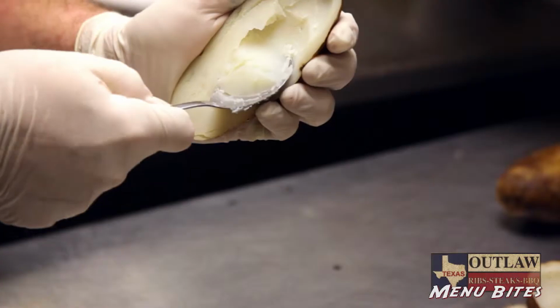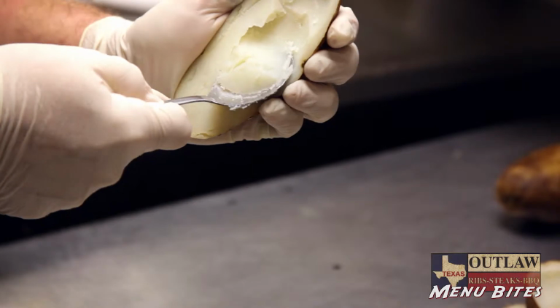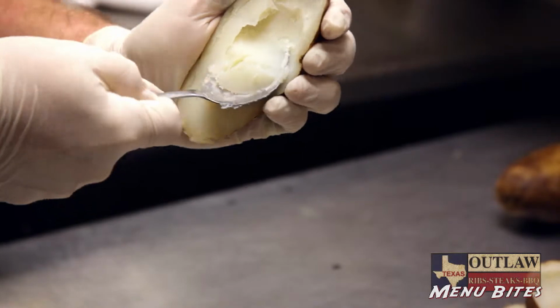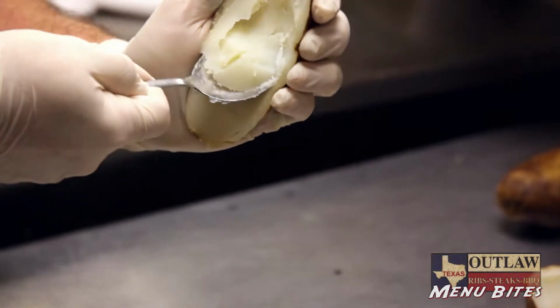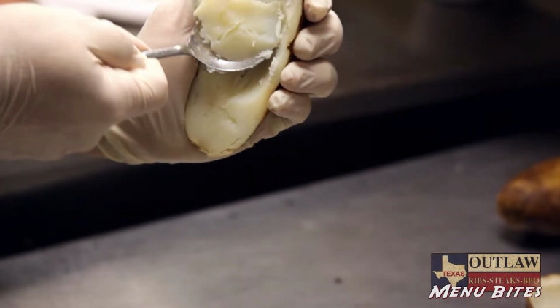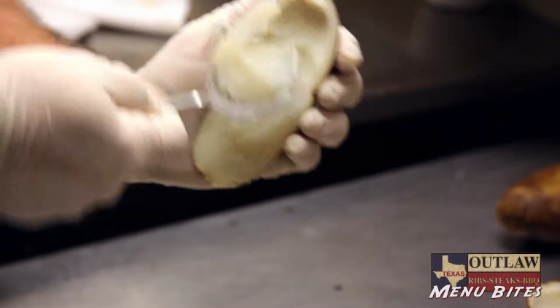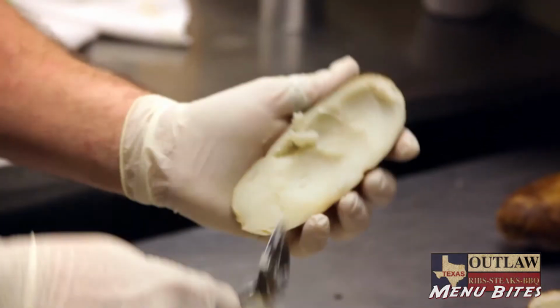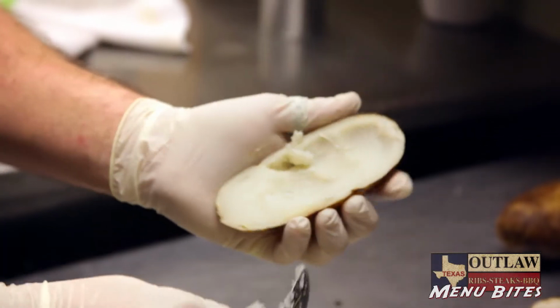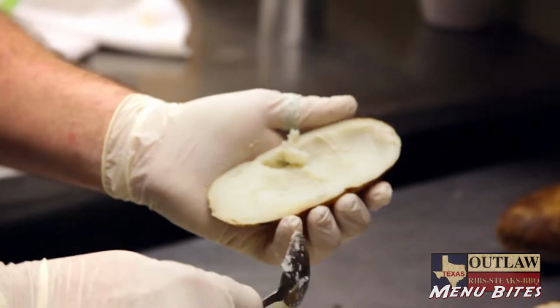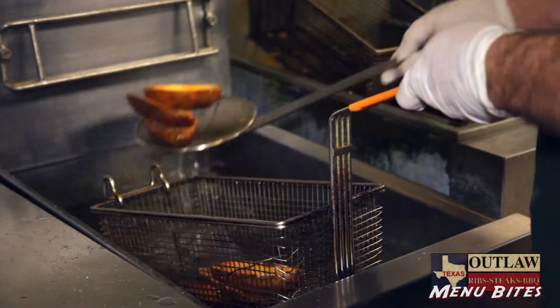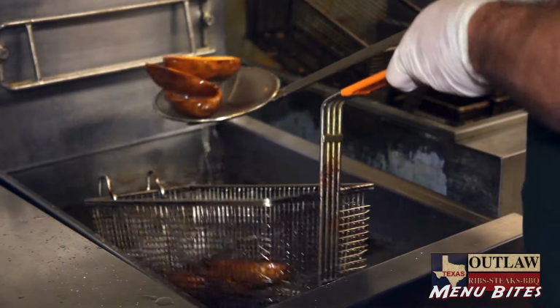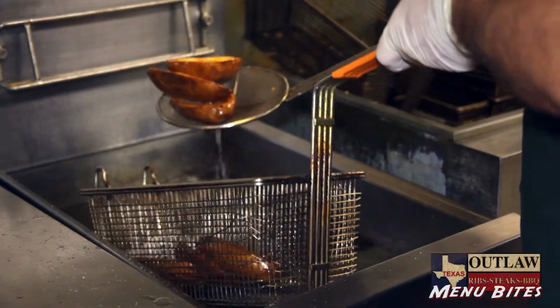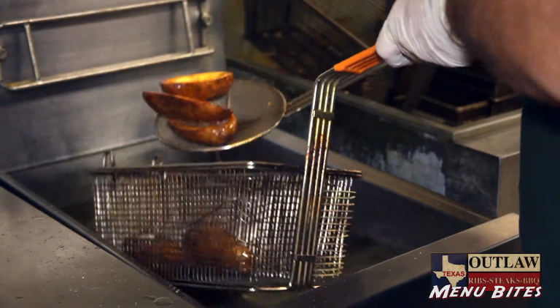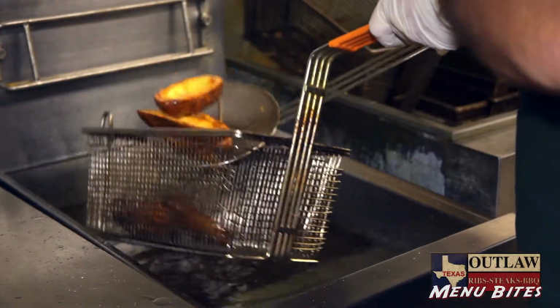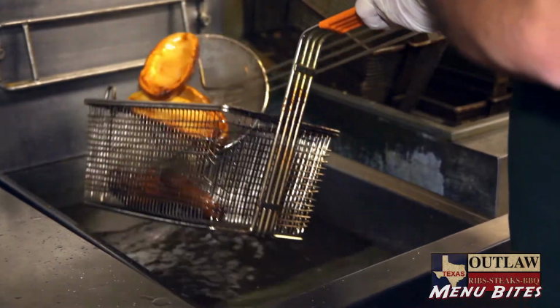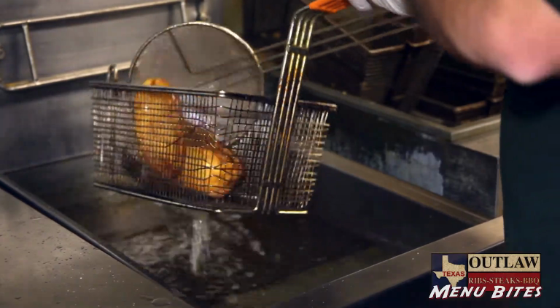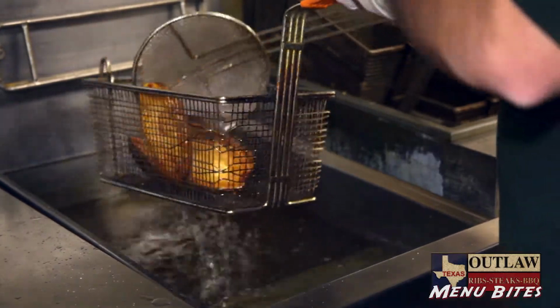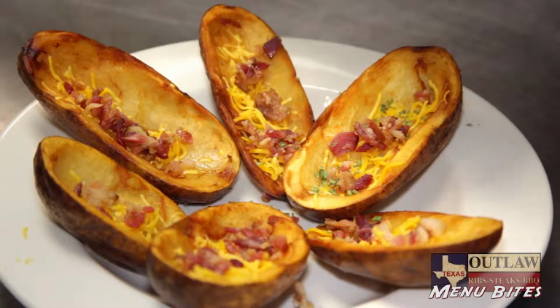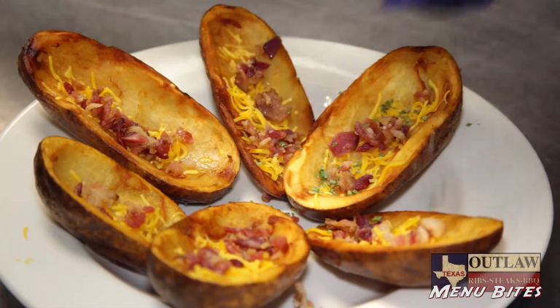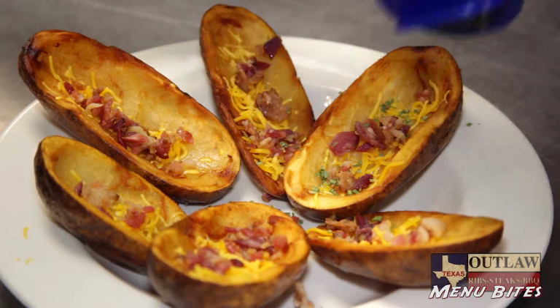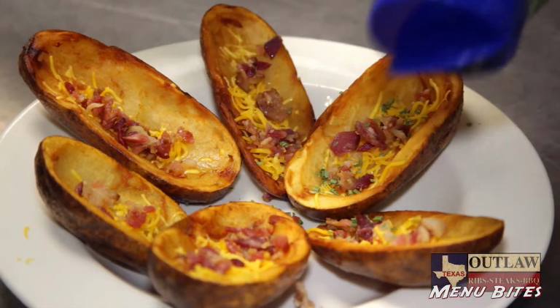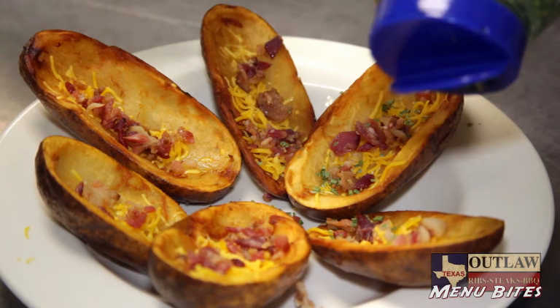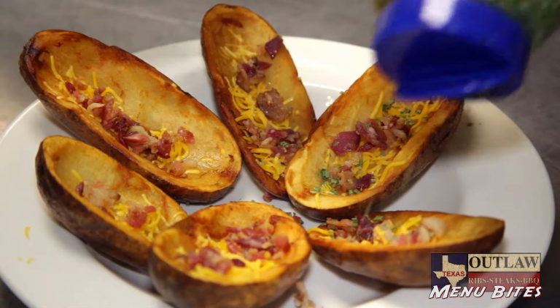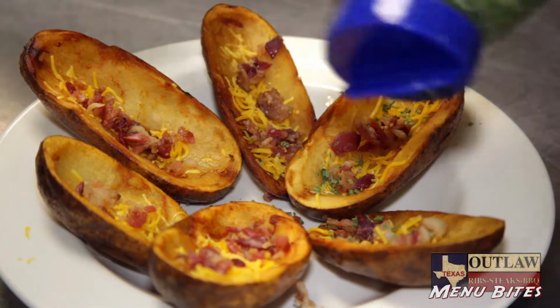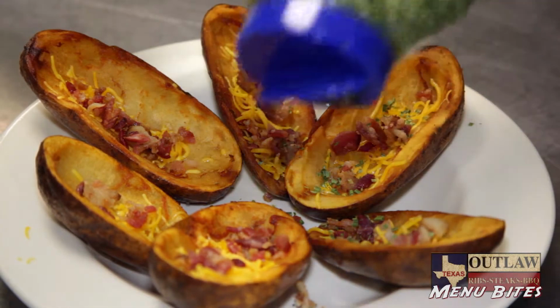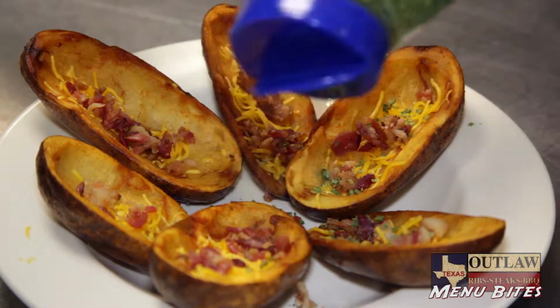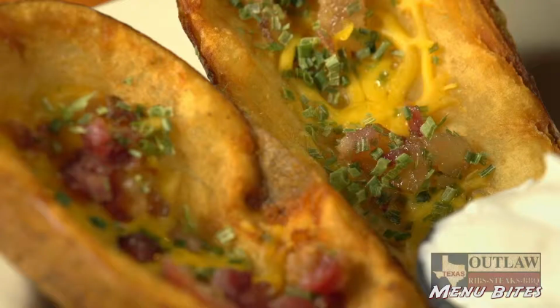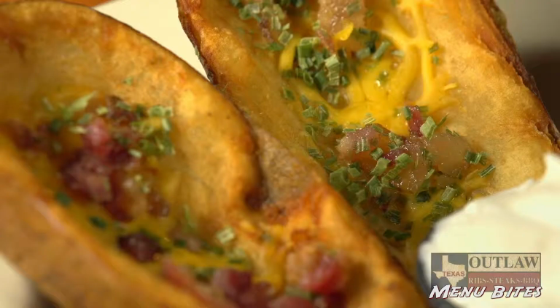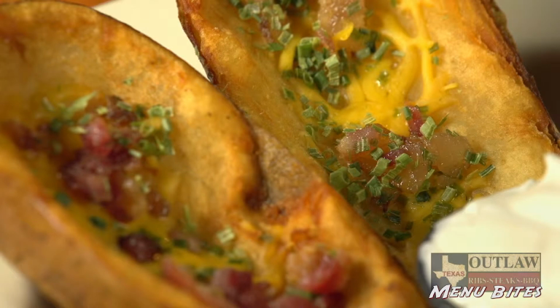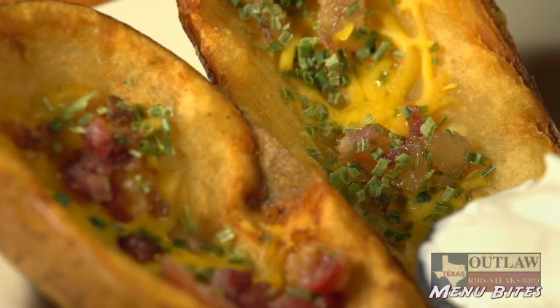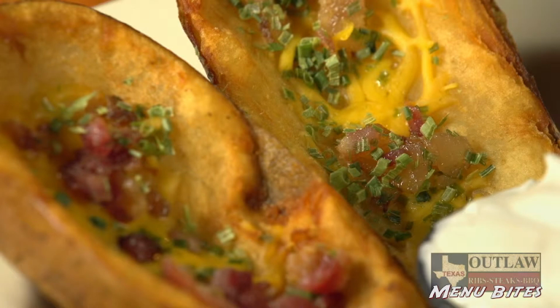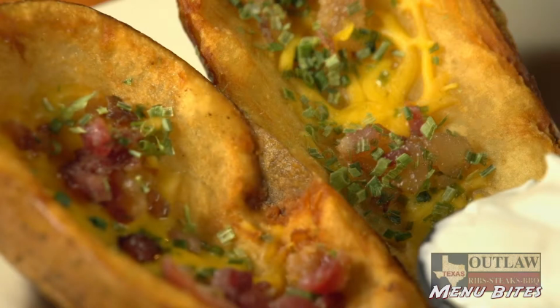Our potato skins are deep-fried, then topped with cheese and bacon, with a little bit of sour cream on the side.